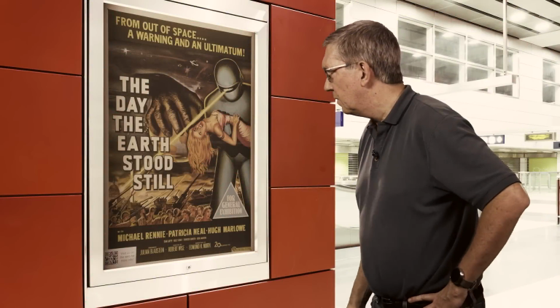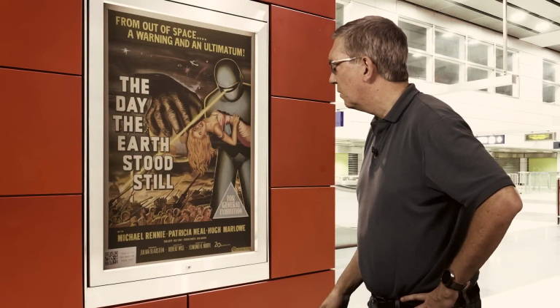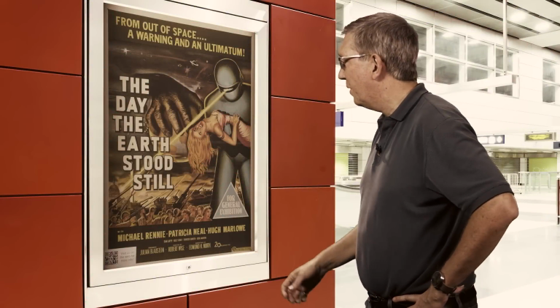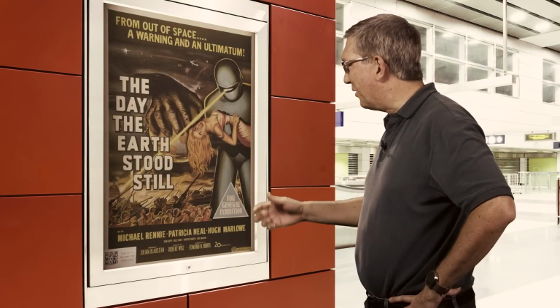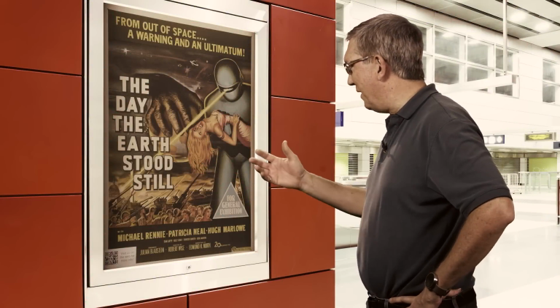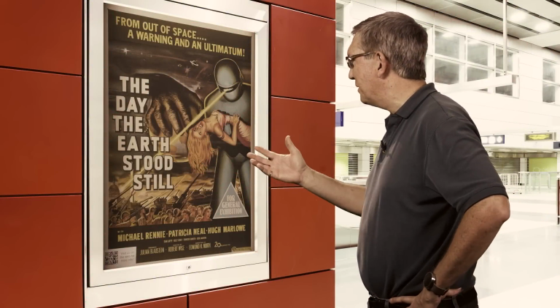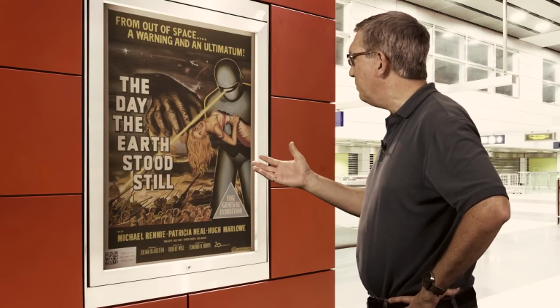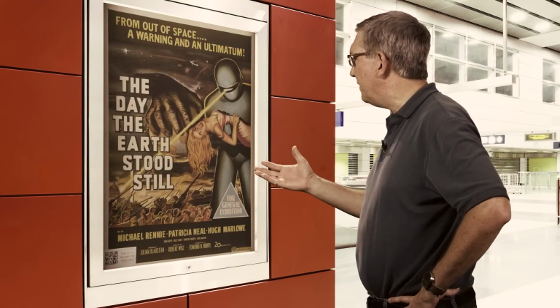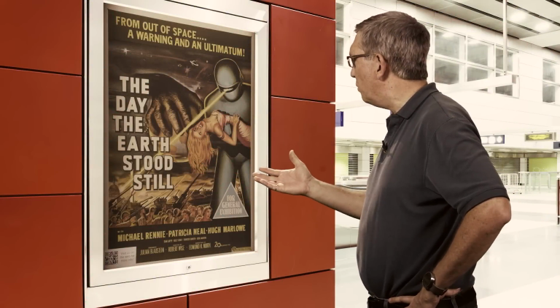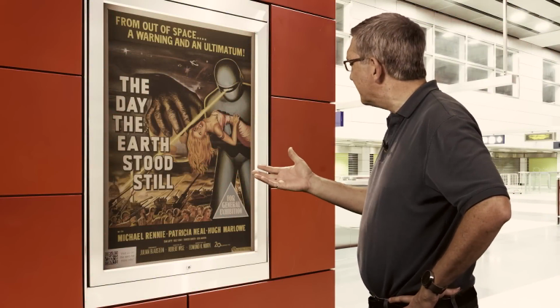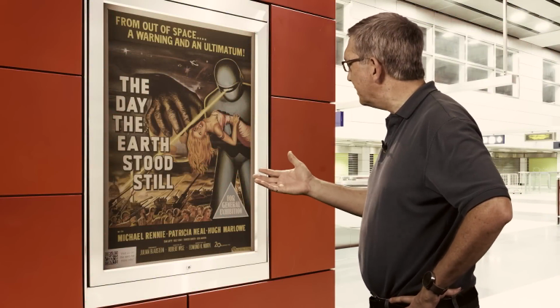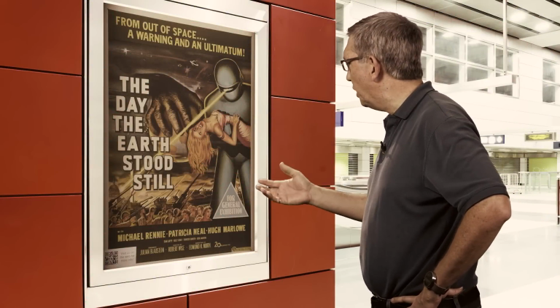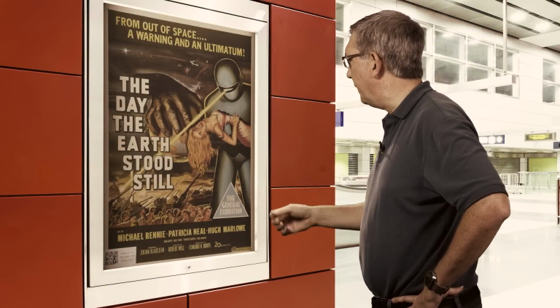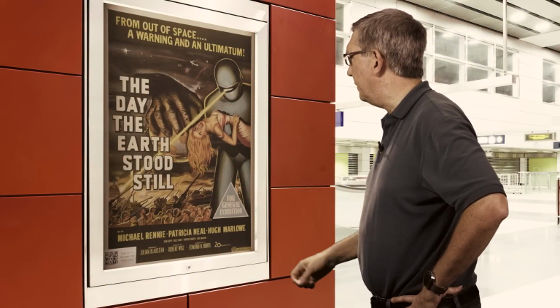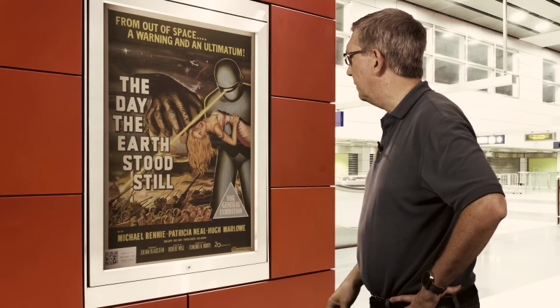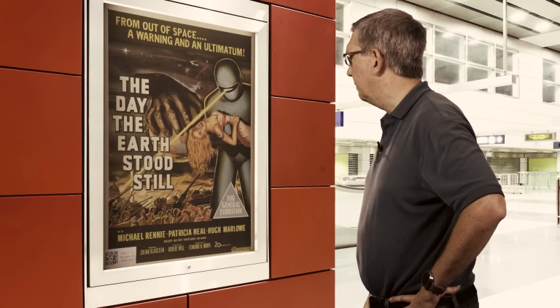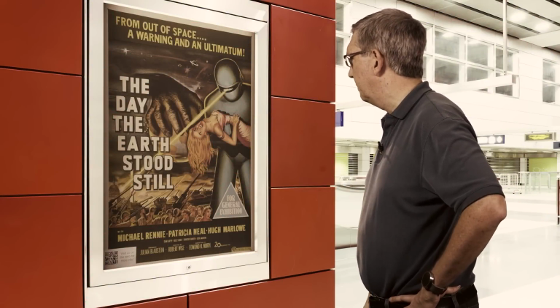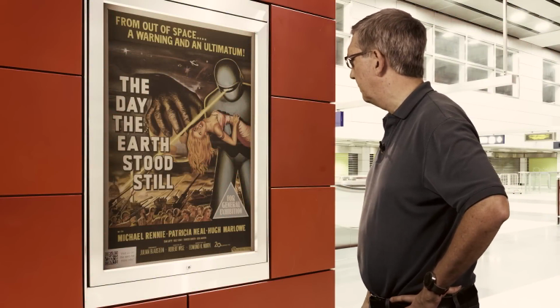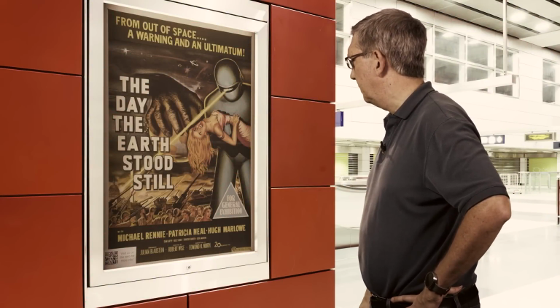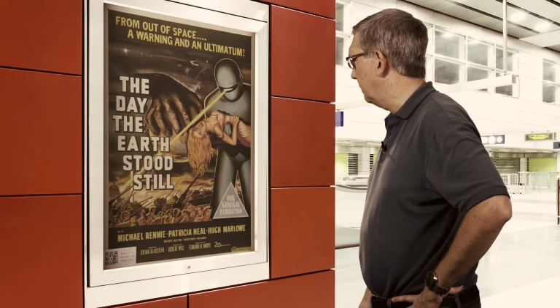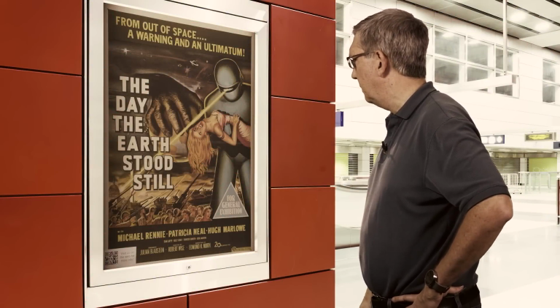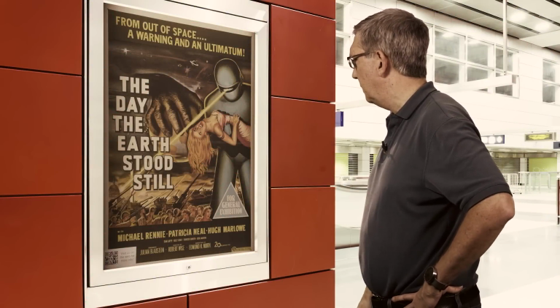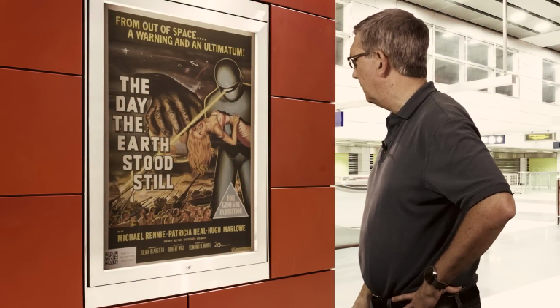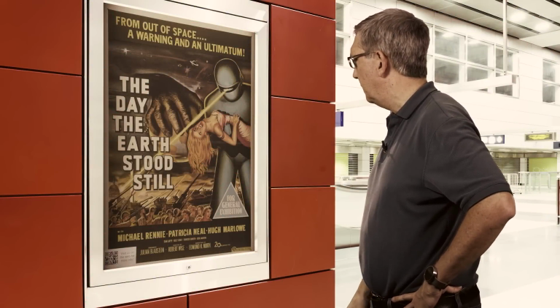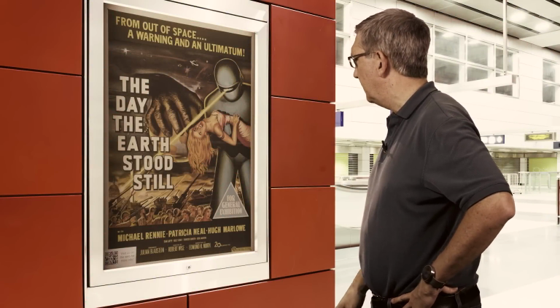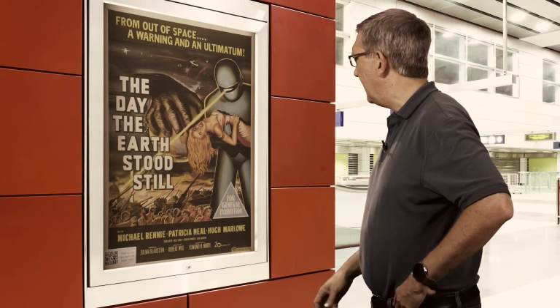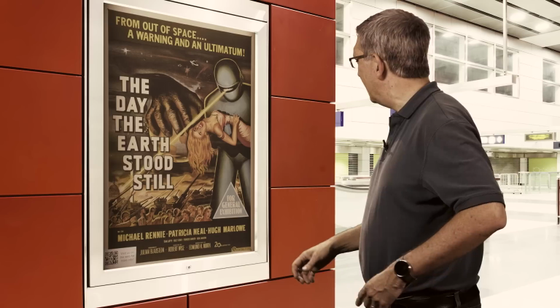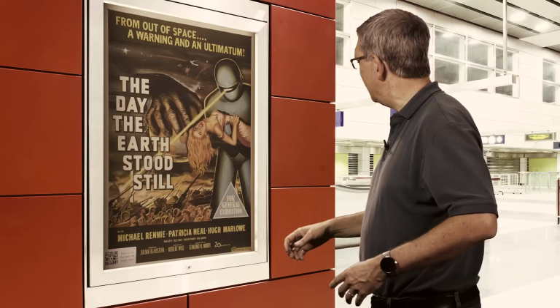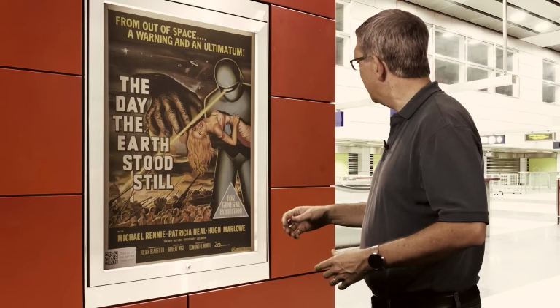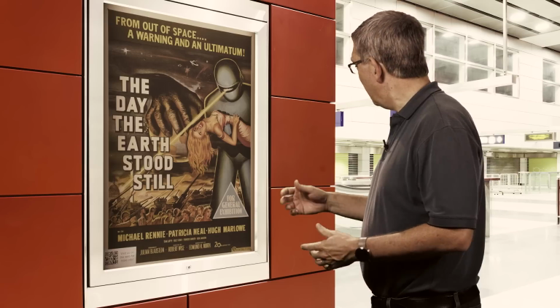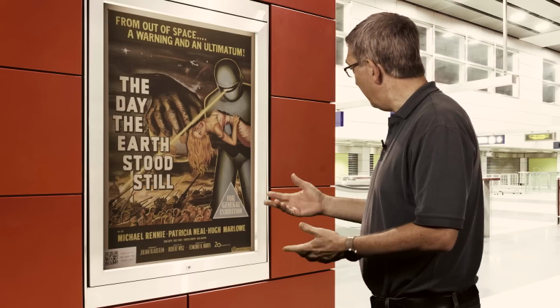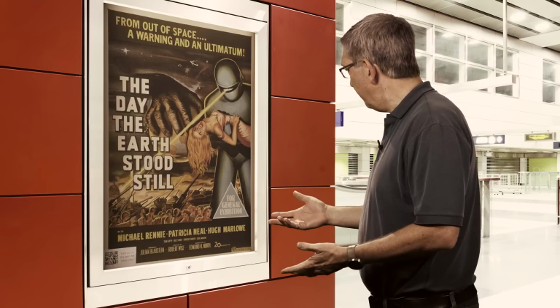What a great looking movie. When's the next showing? Can I see a preview?